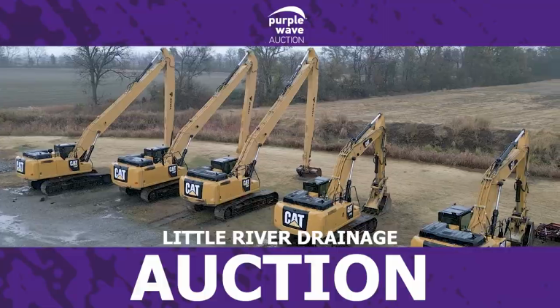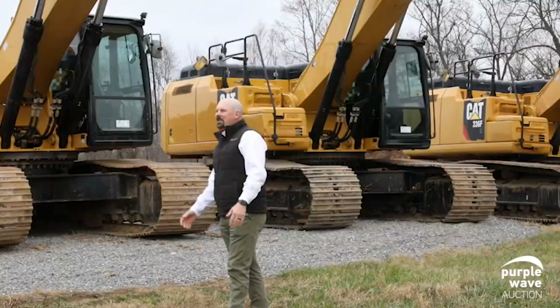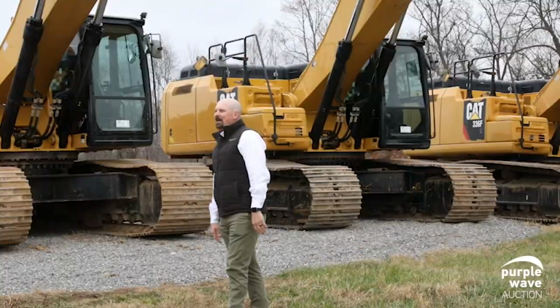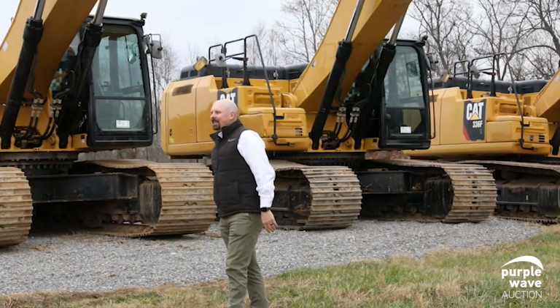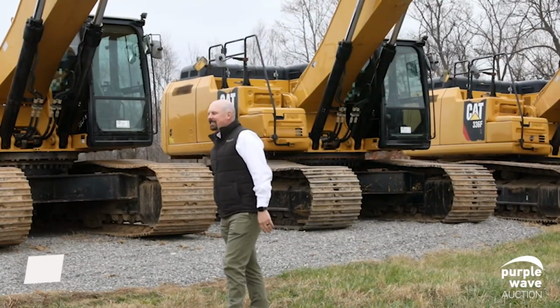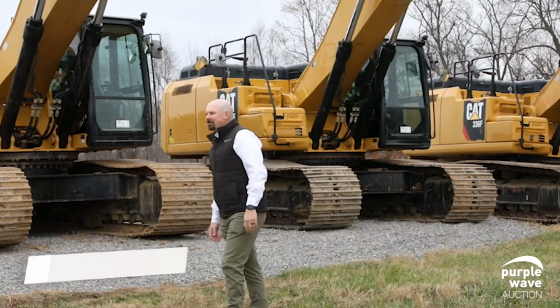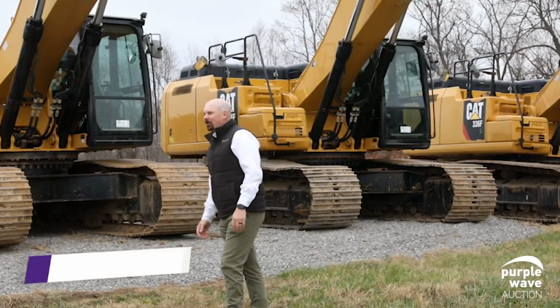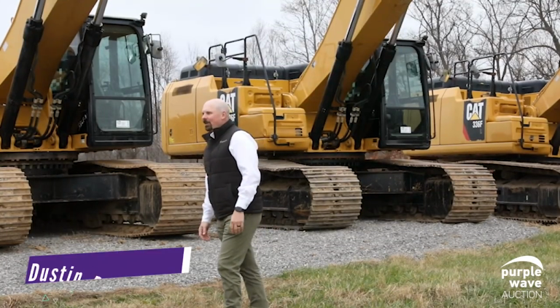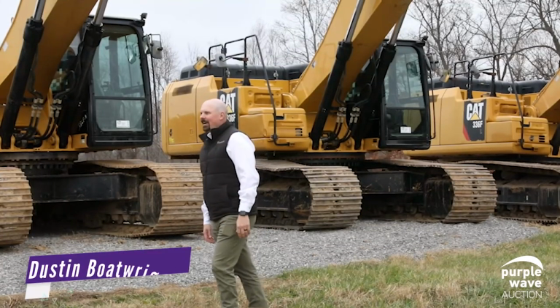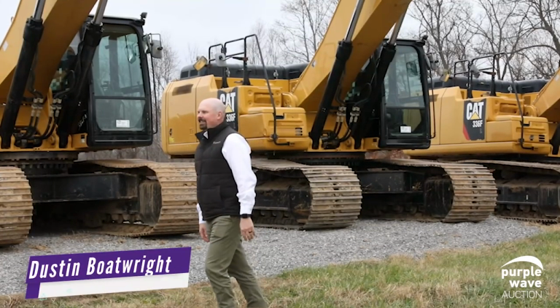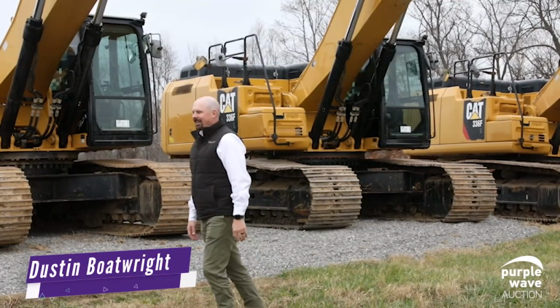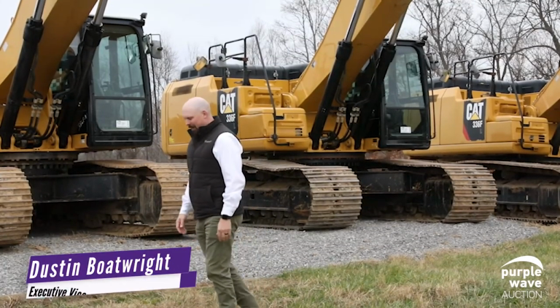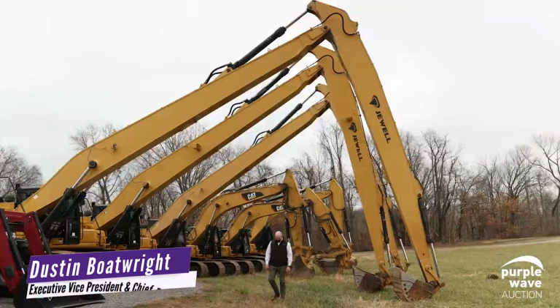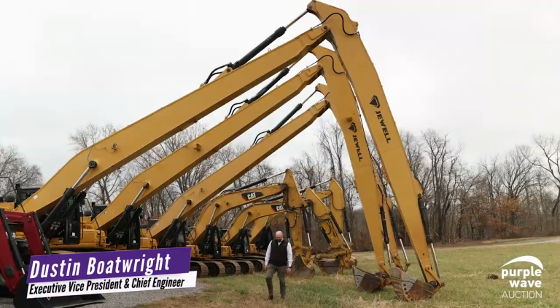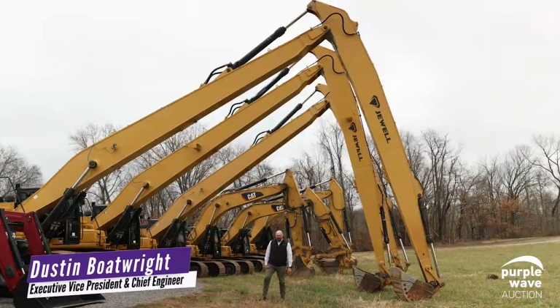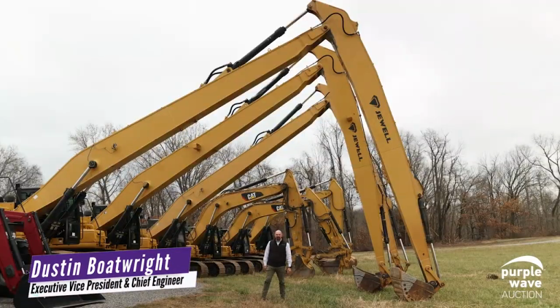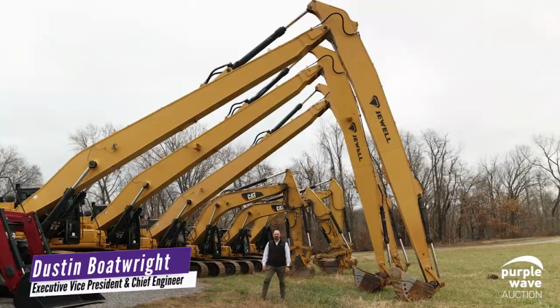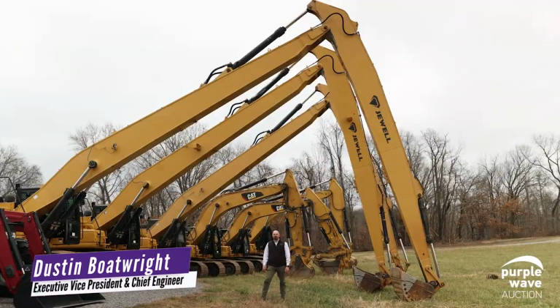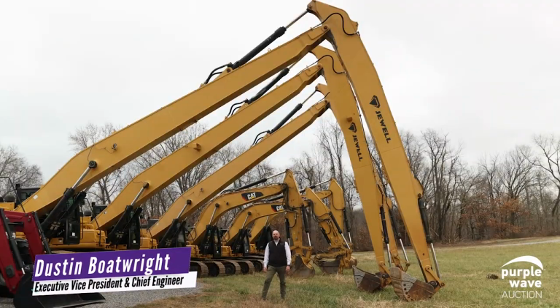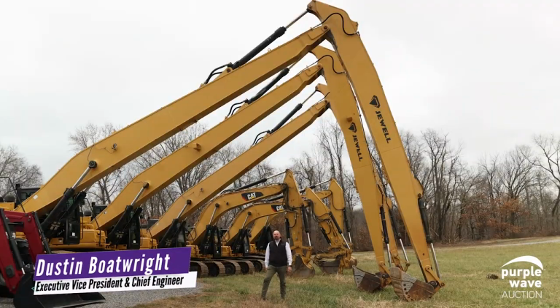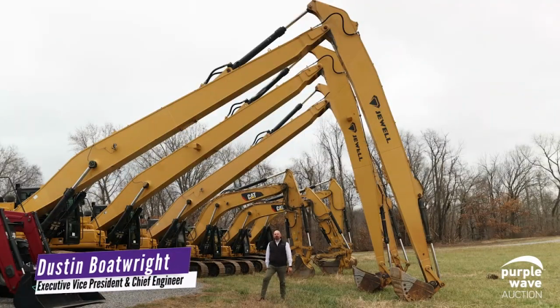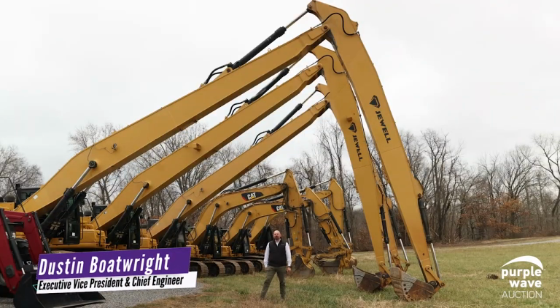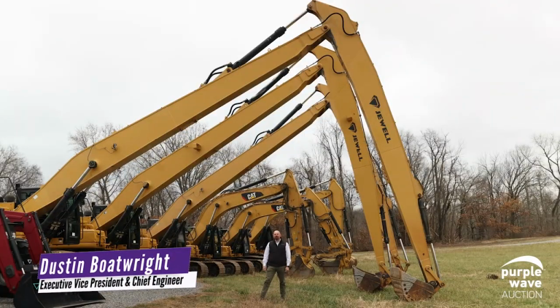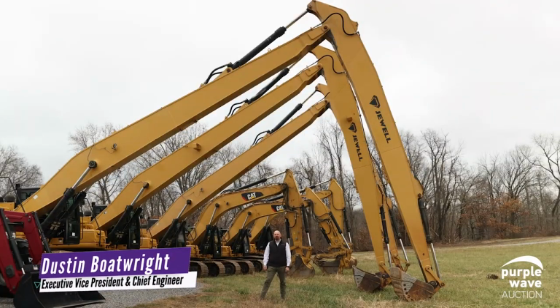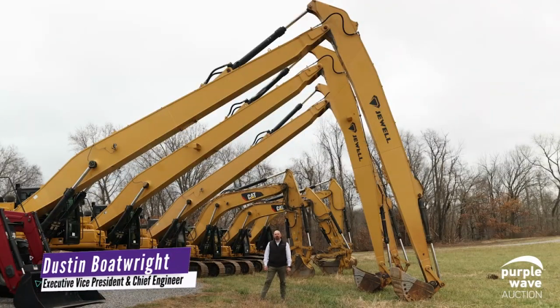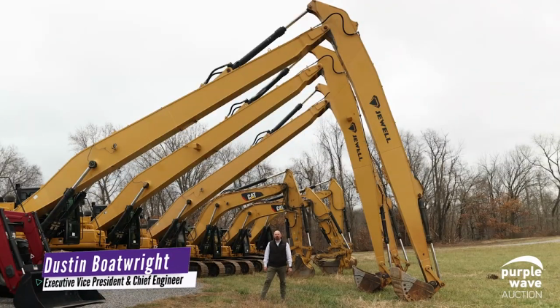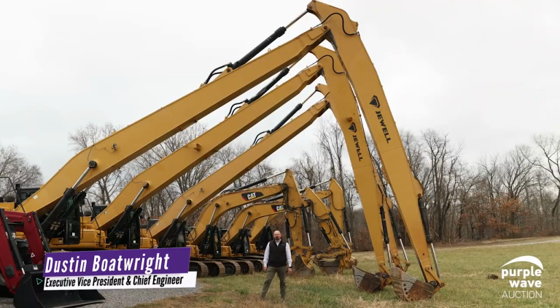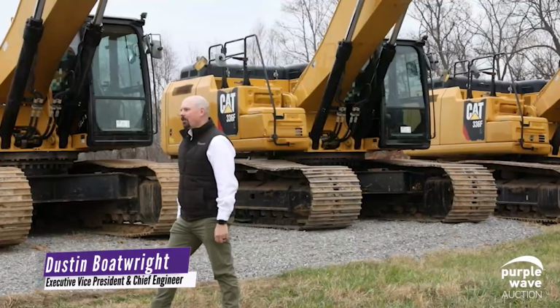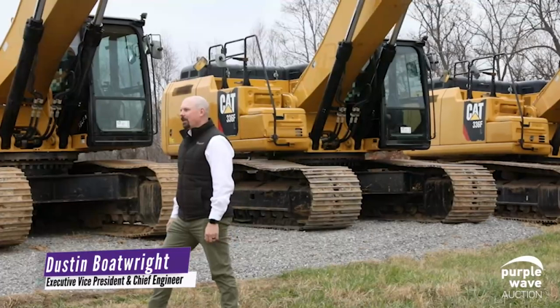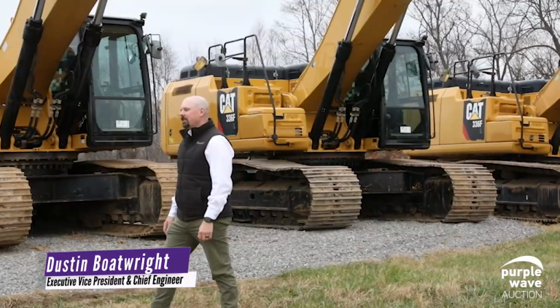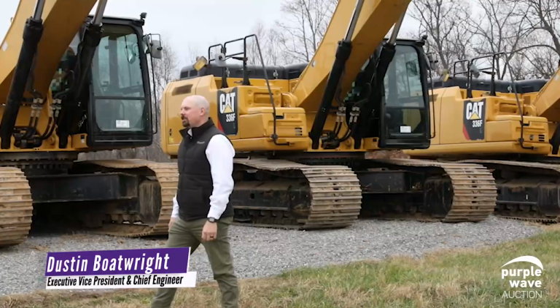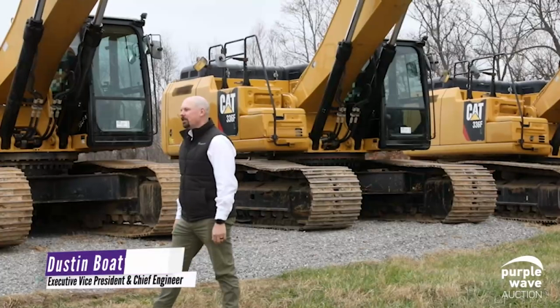I'm Dustin Boatwright, Executive Vice President and Chief Engineer of Little River Drainage District.